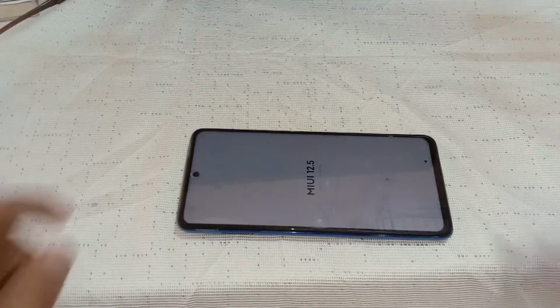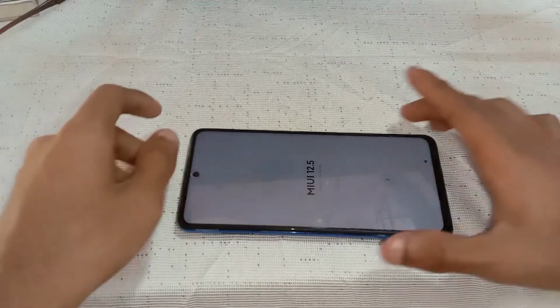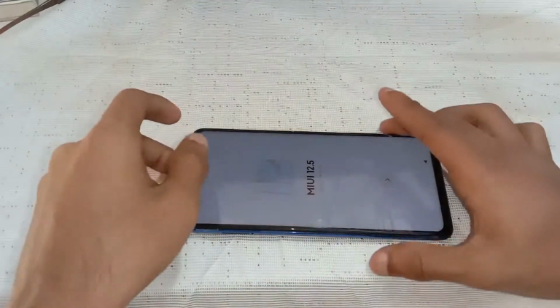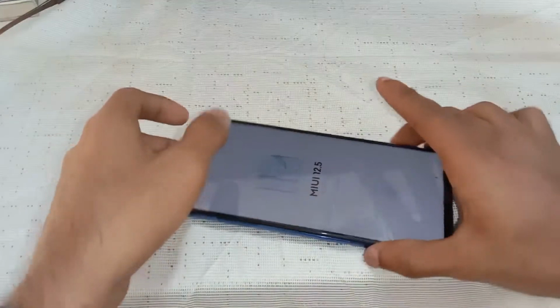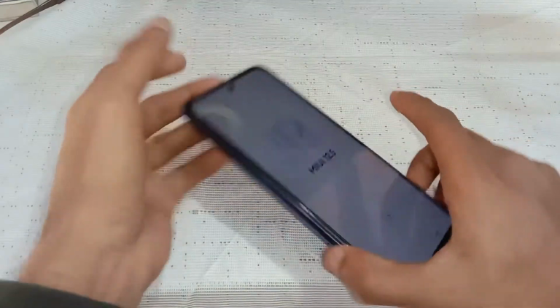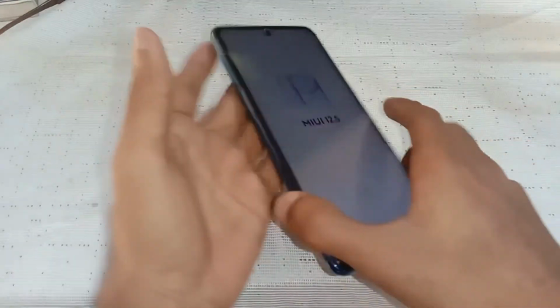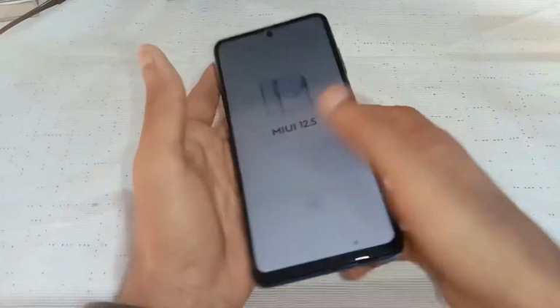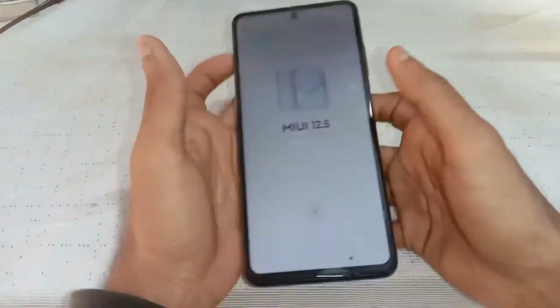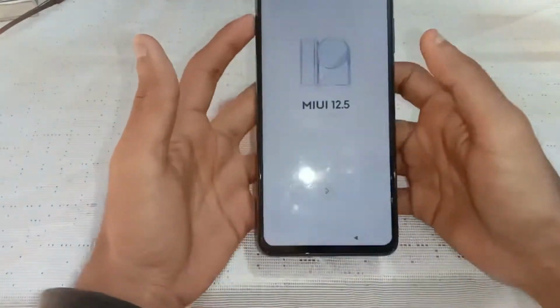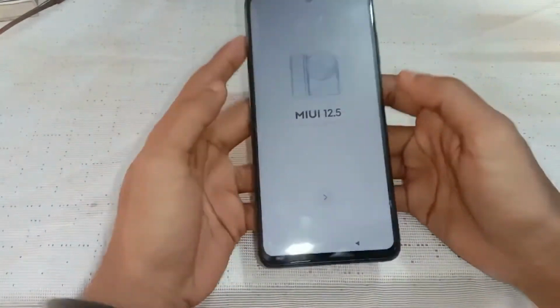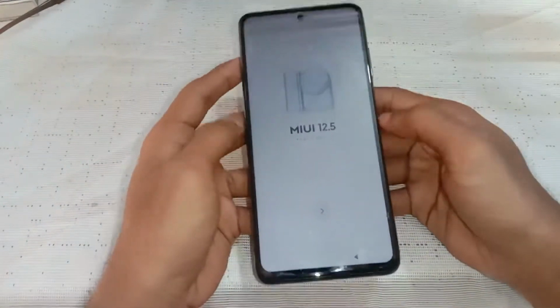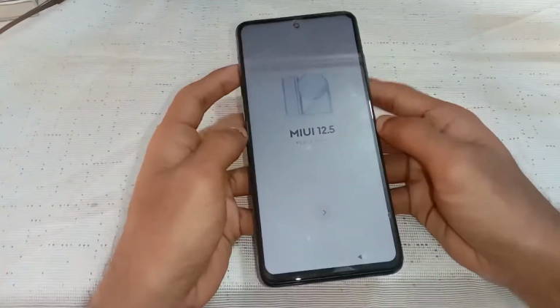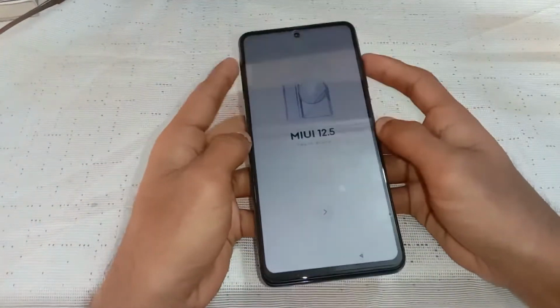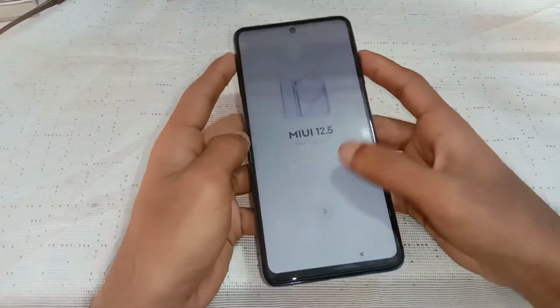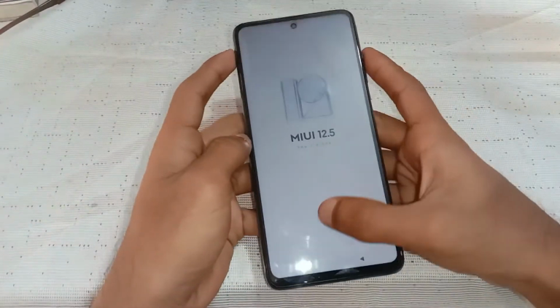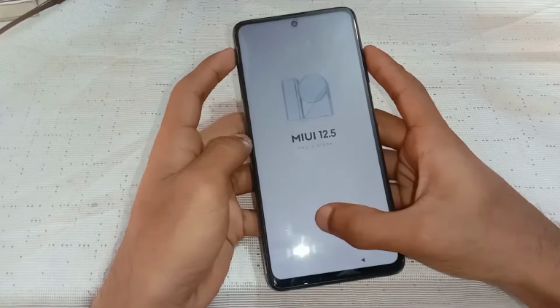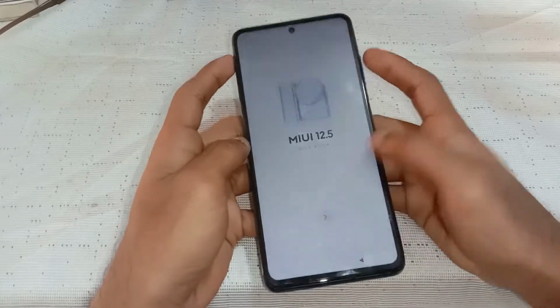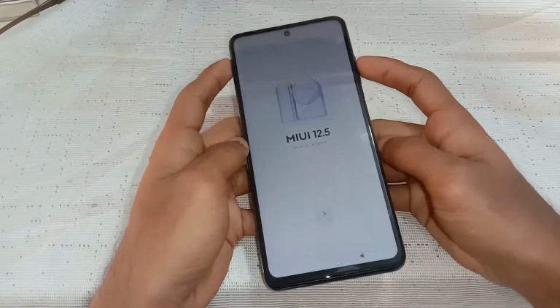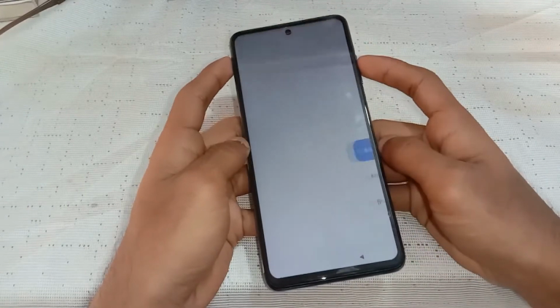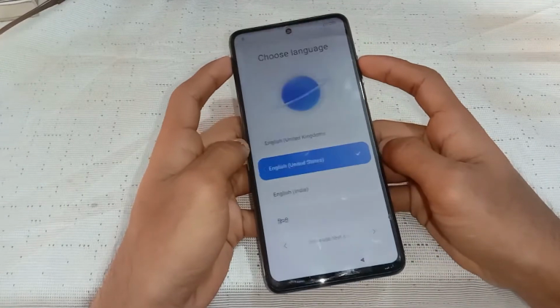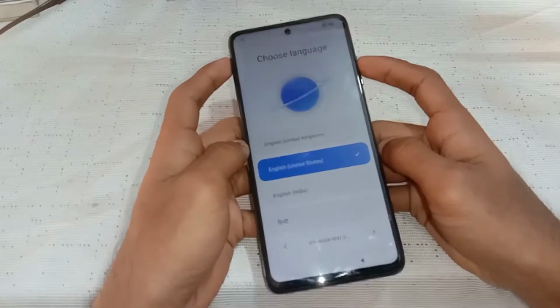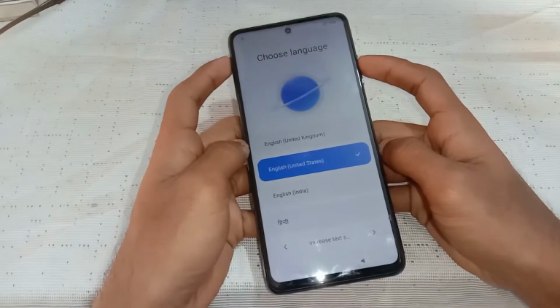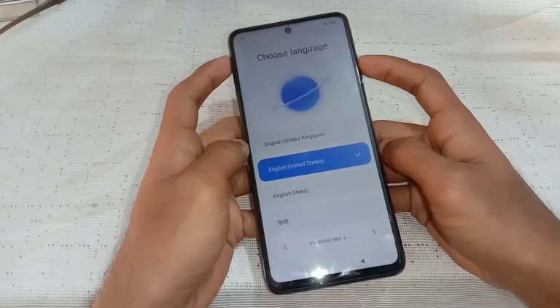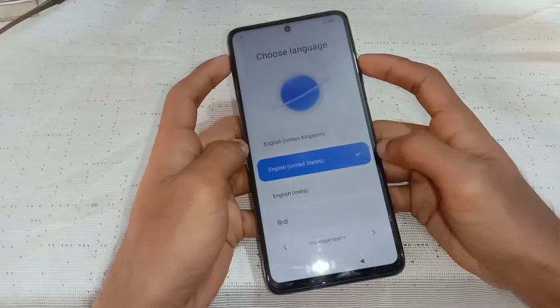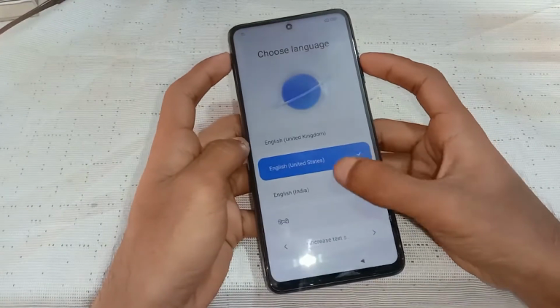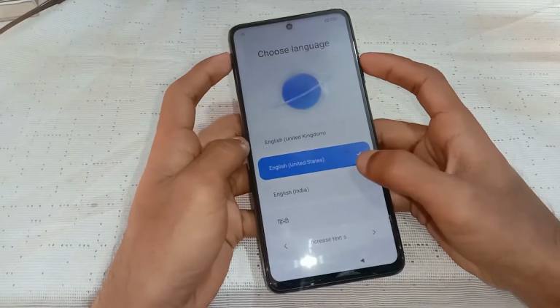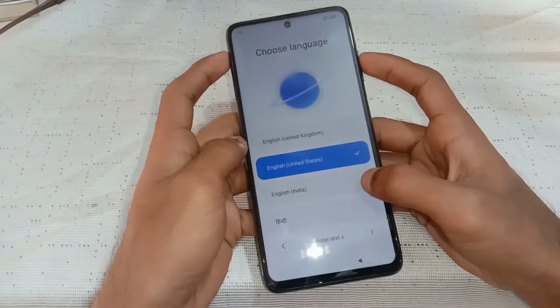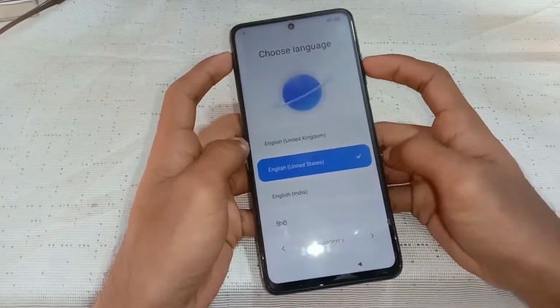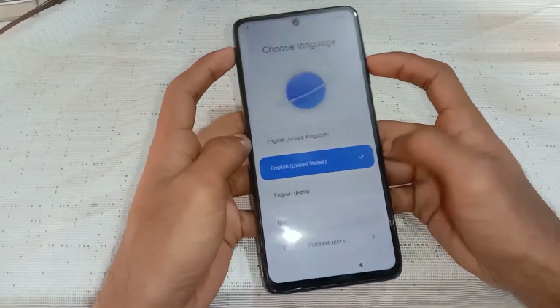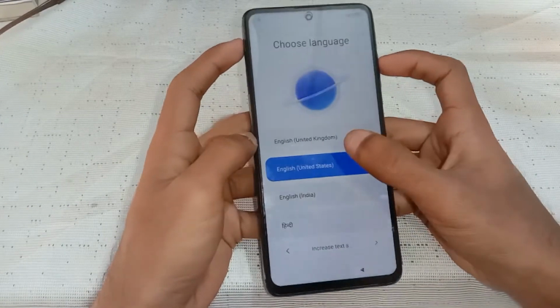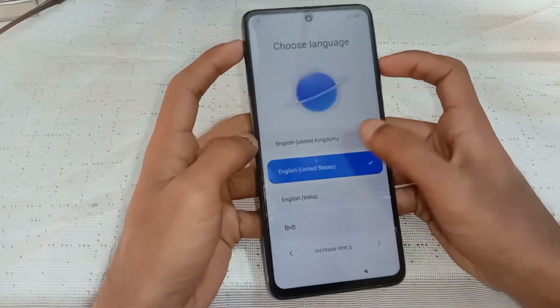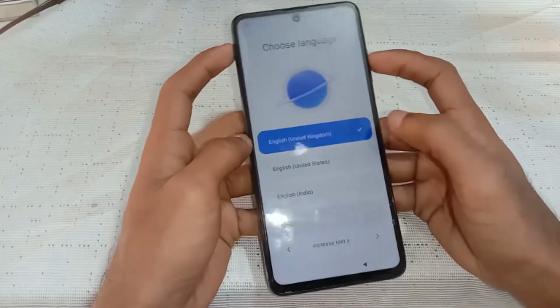You will see this type of screen when the hard reset completes. Now set up your phone so you can start to use it again.